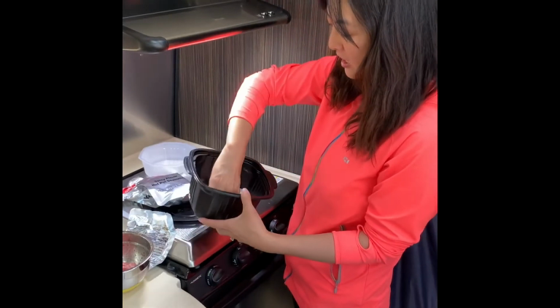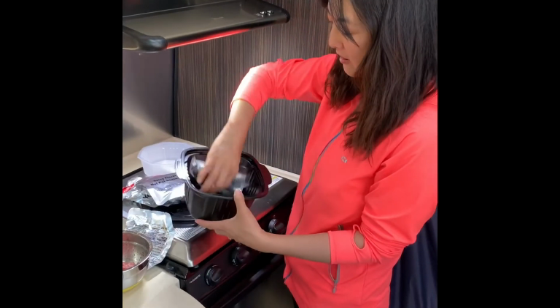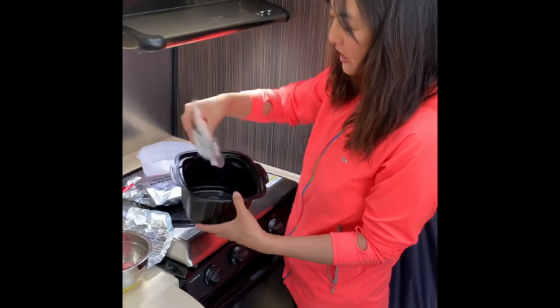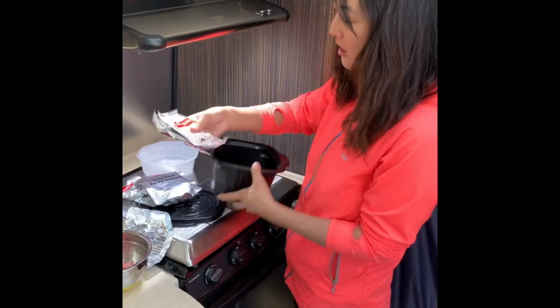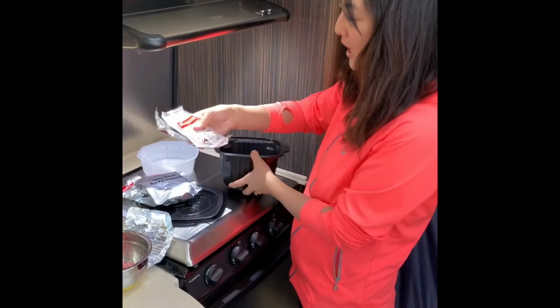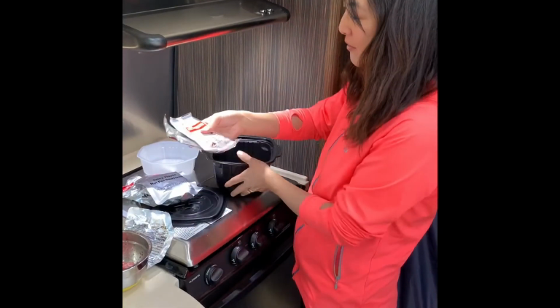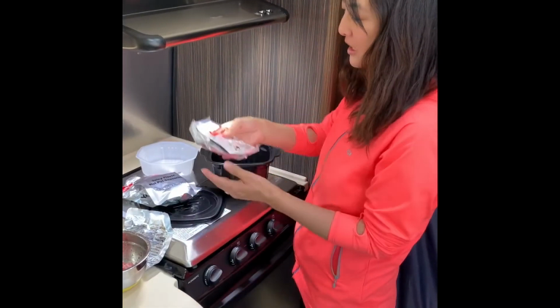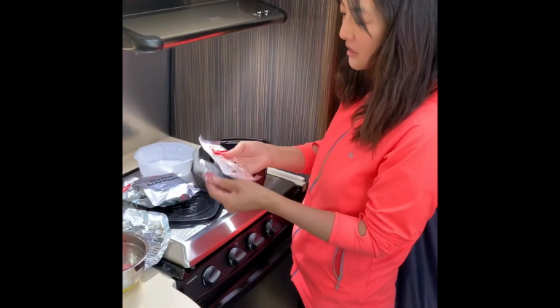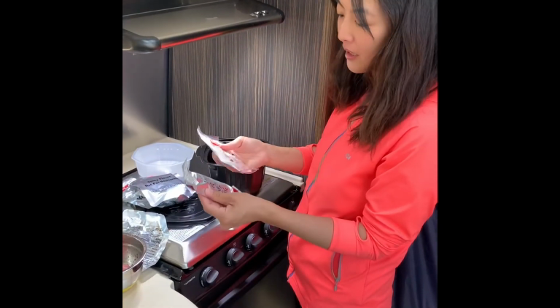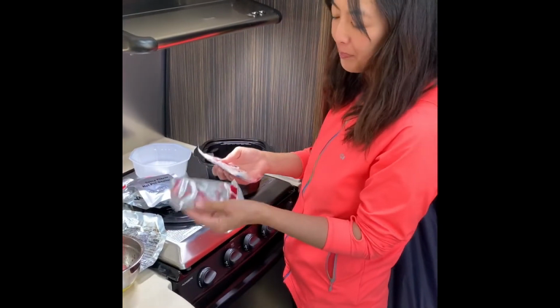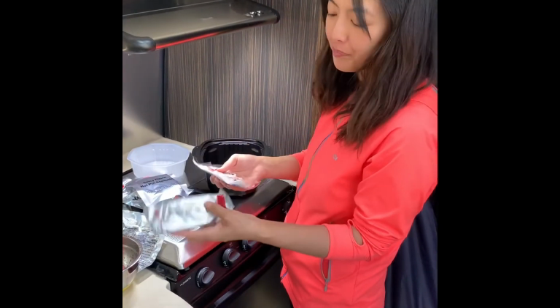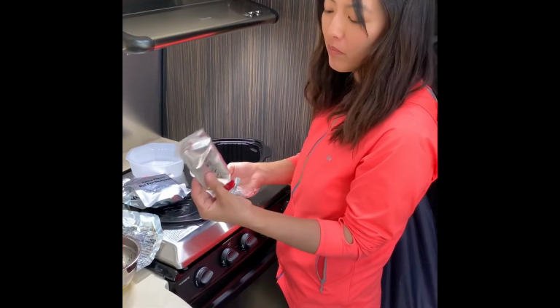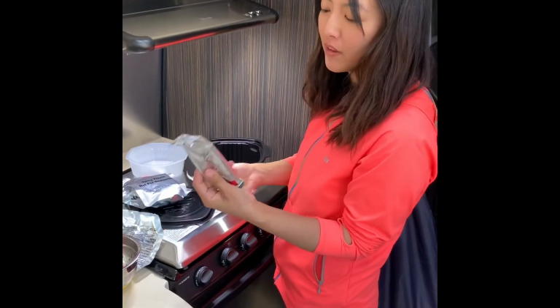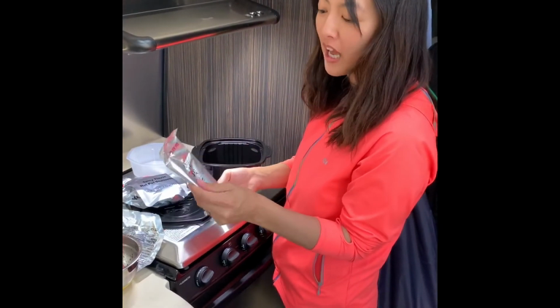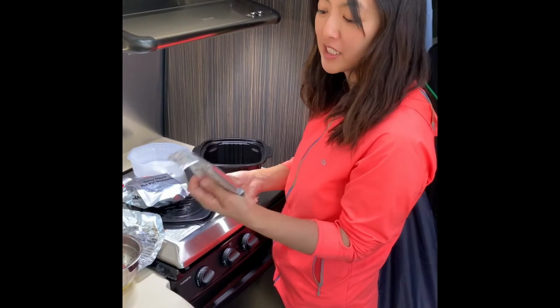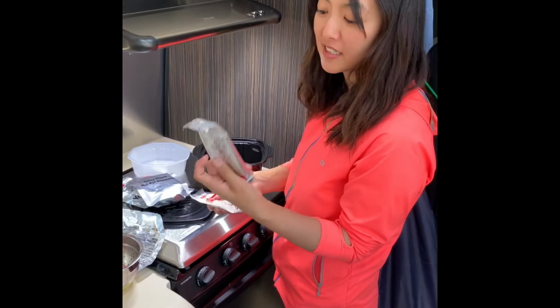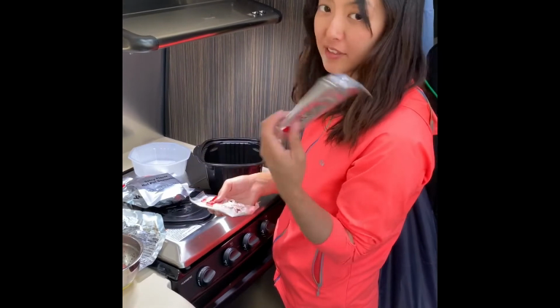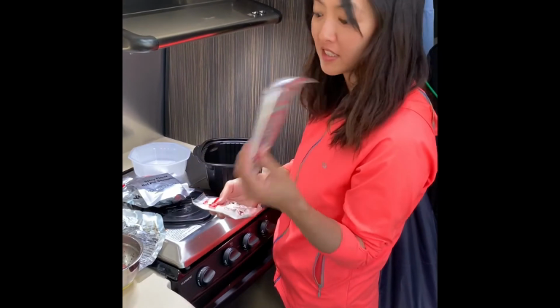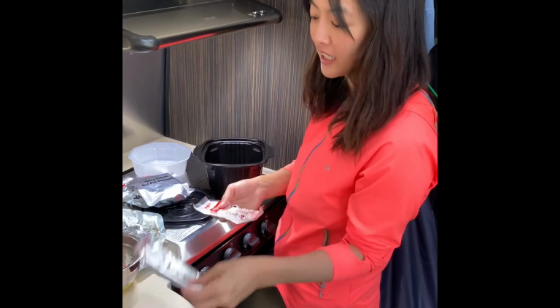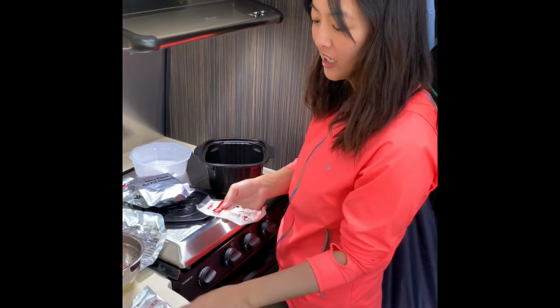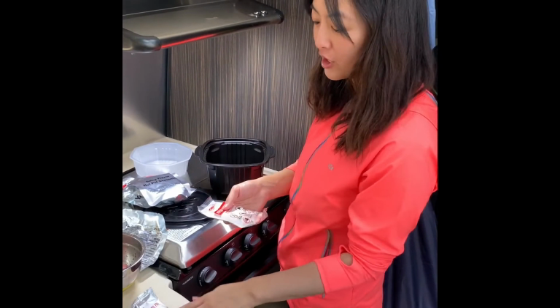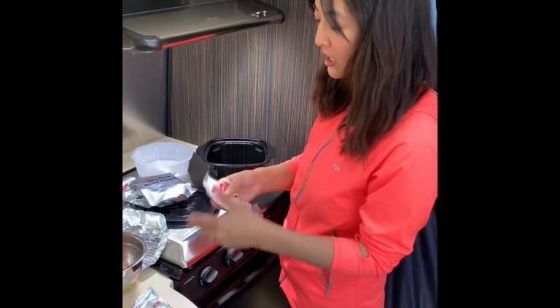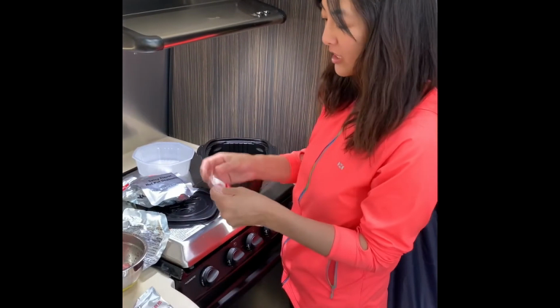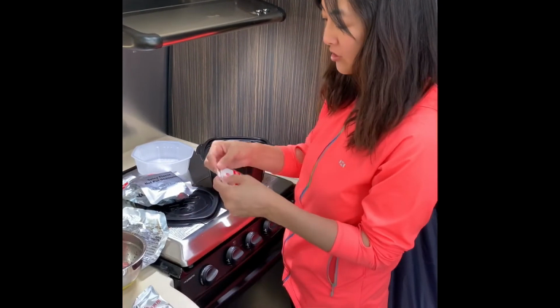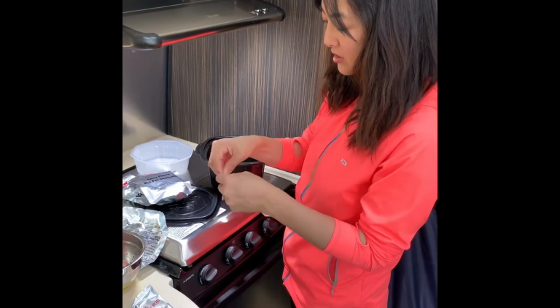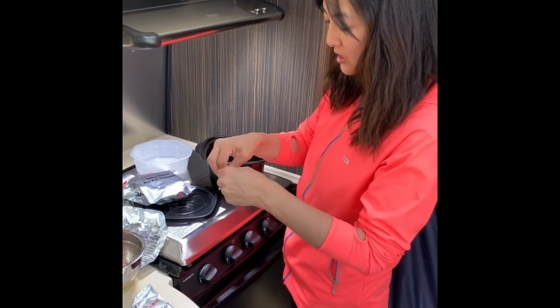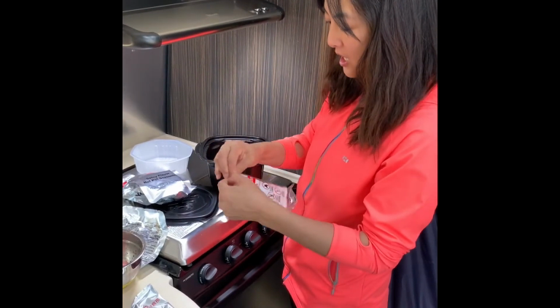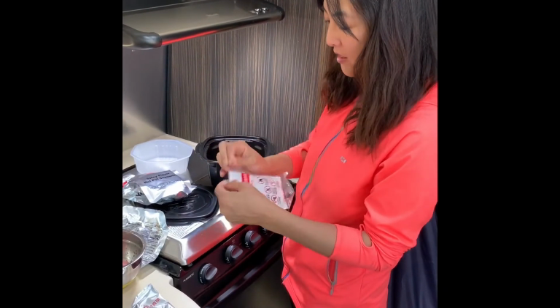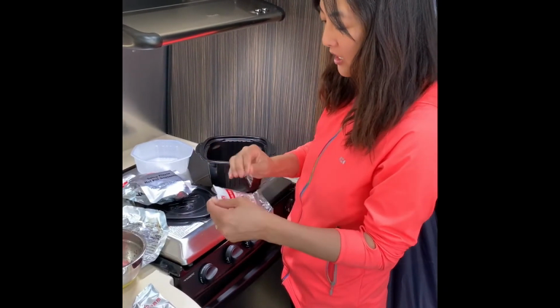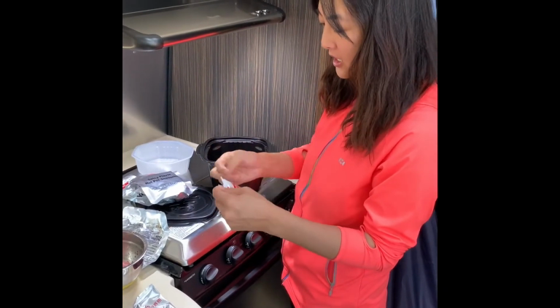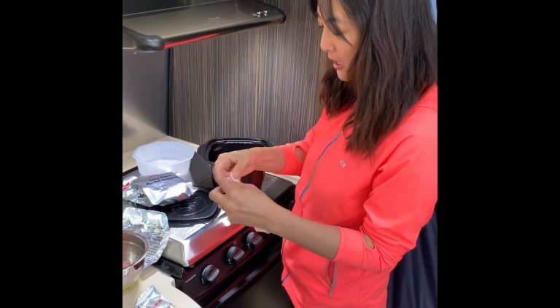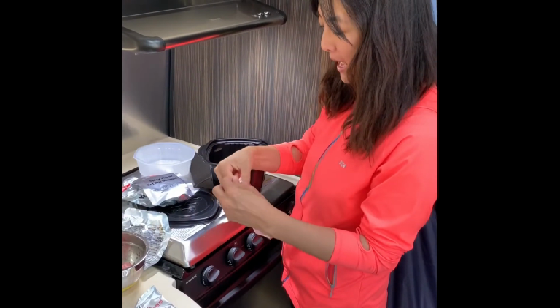And then here you have these cooking utensils. And then here's the heating pack.